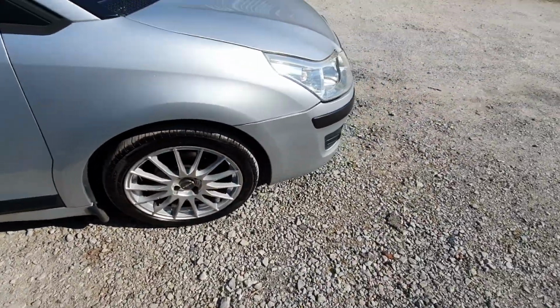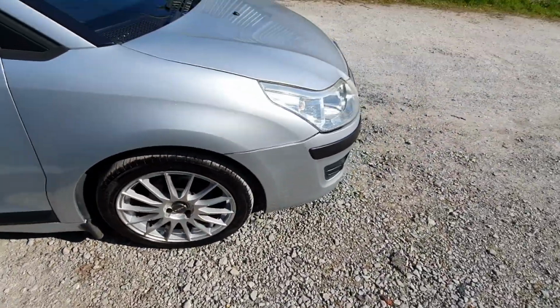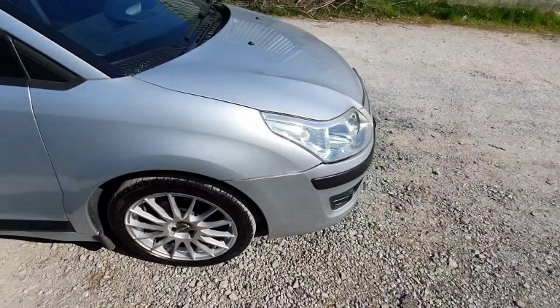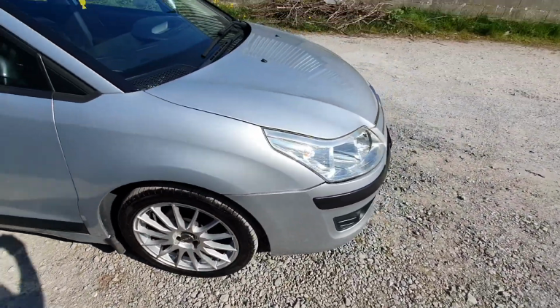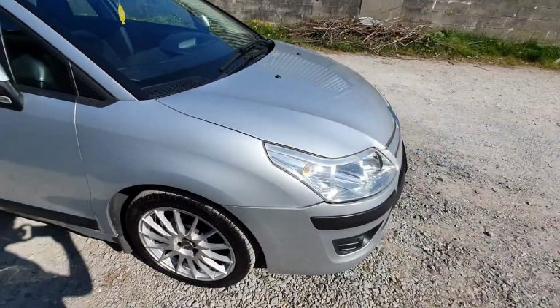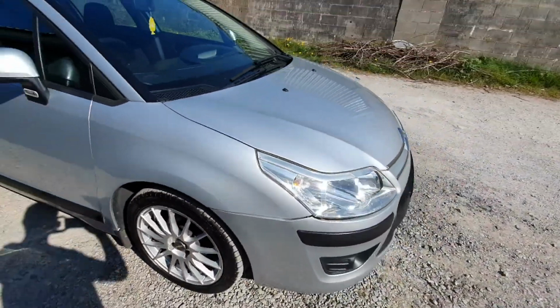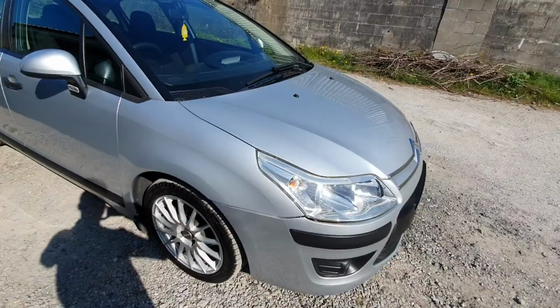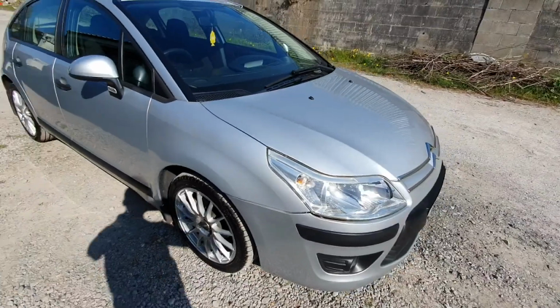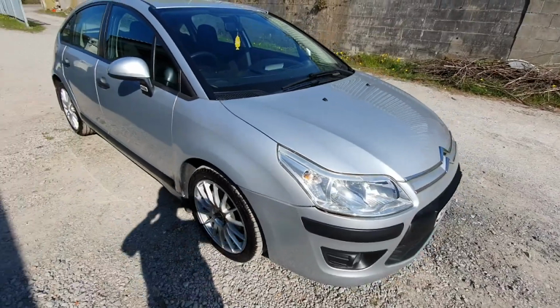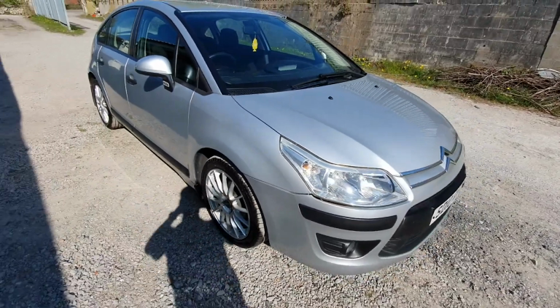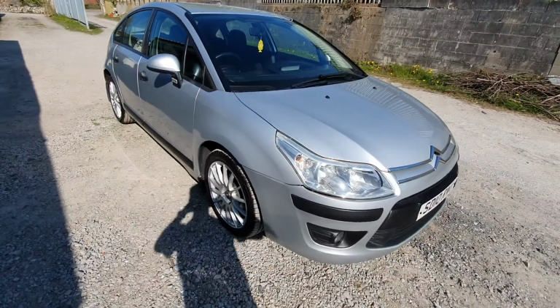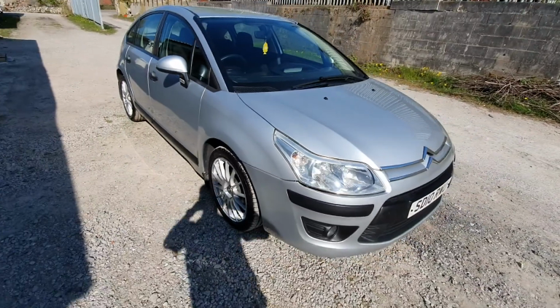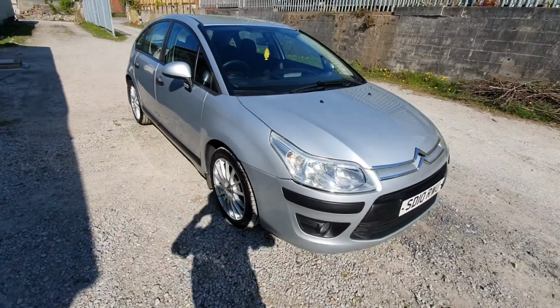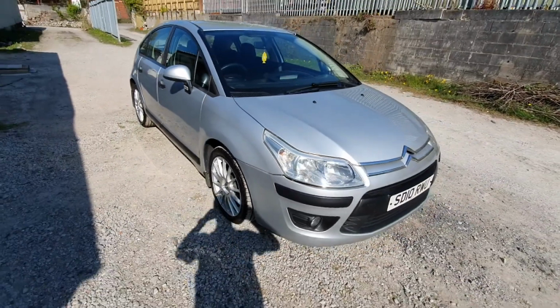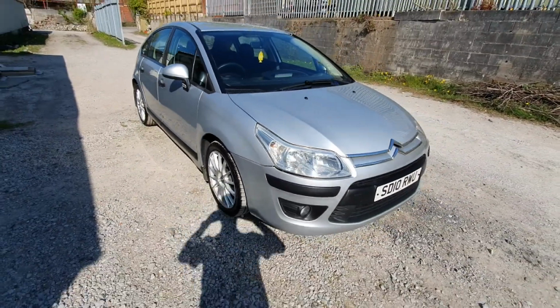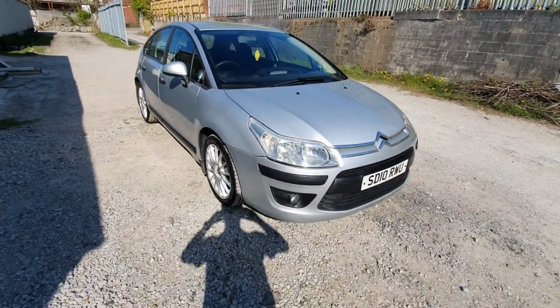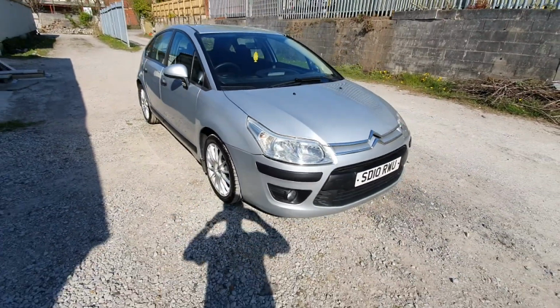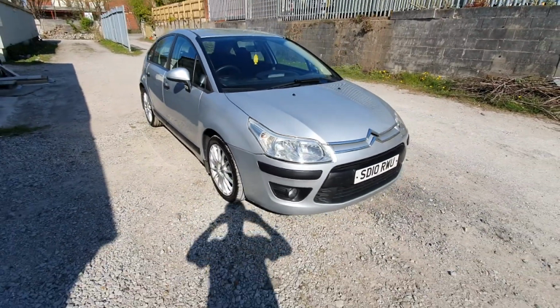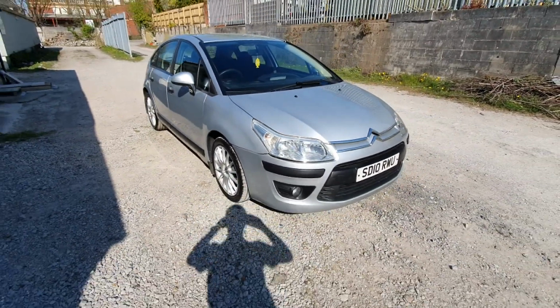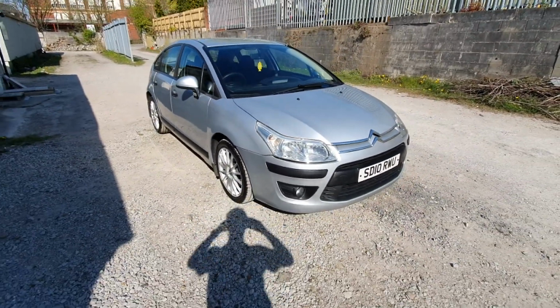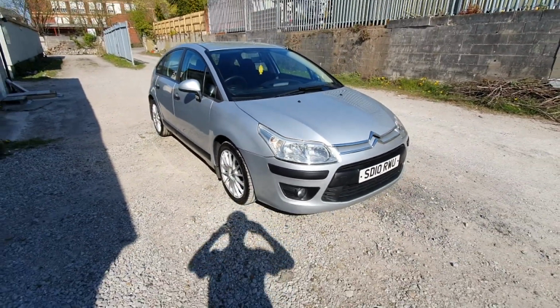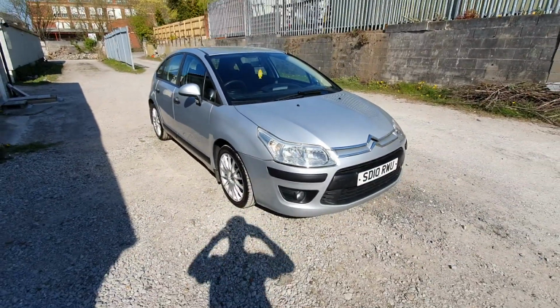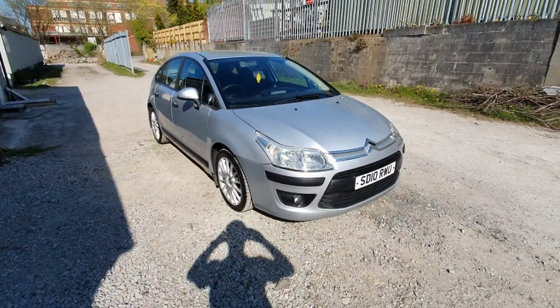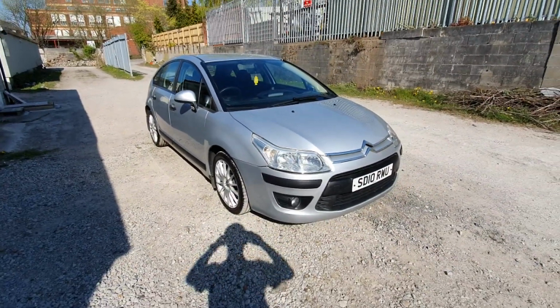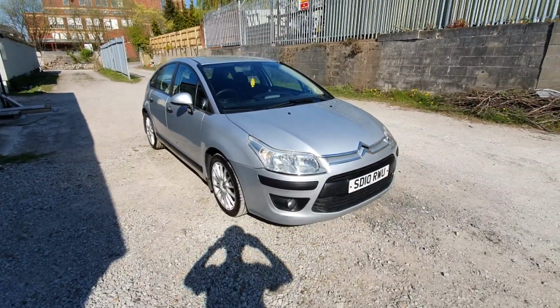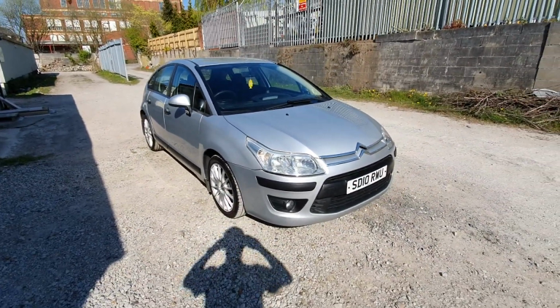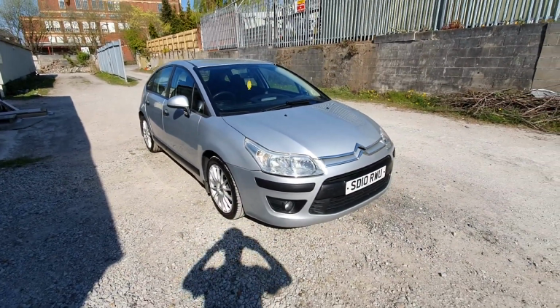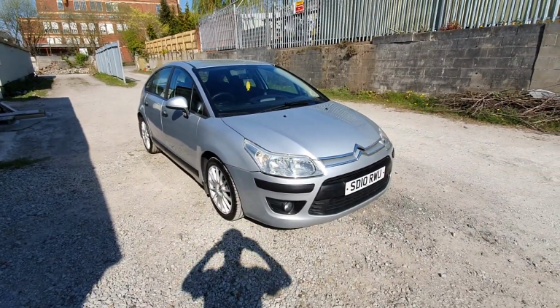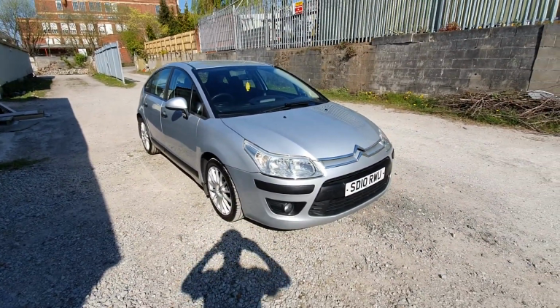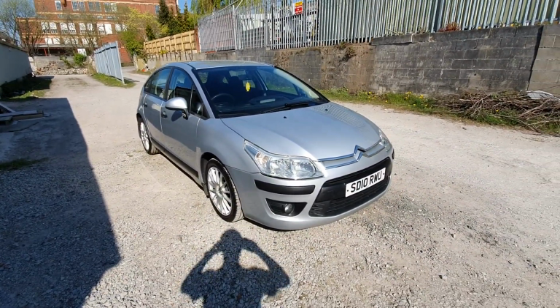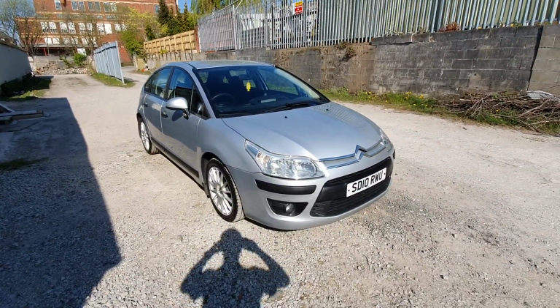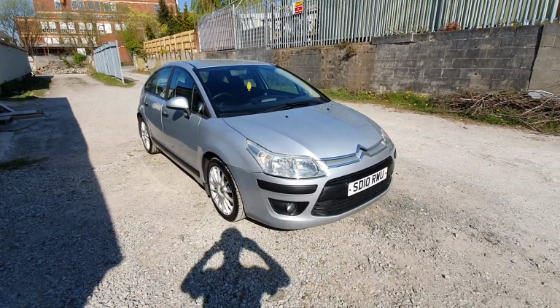Bodywork is okay. The wheels are a bit curbed but they still look quite nice.